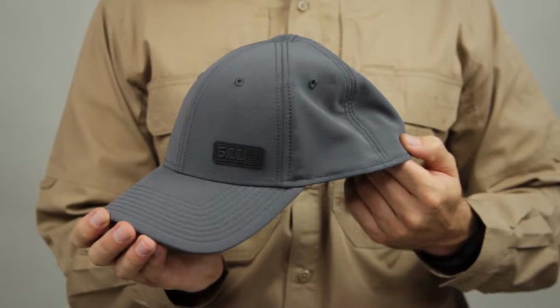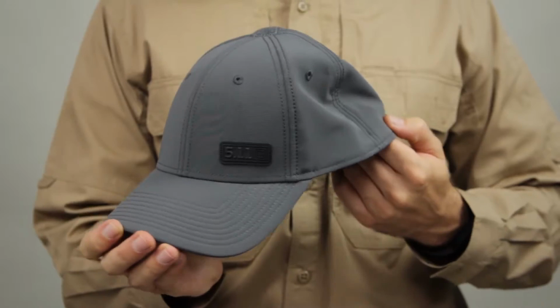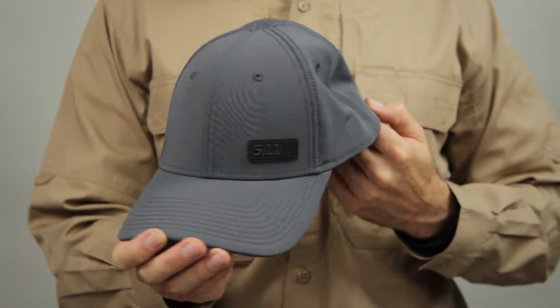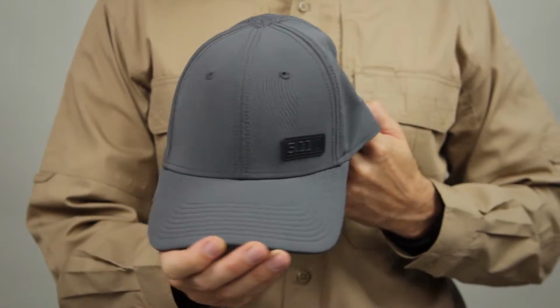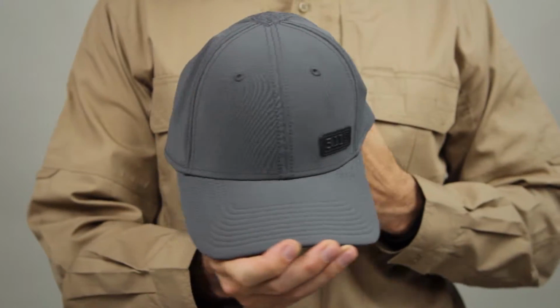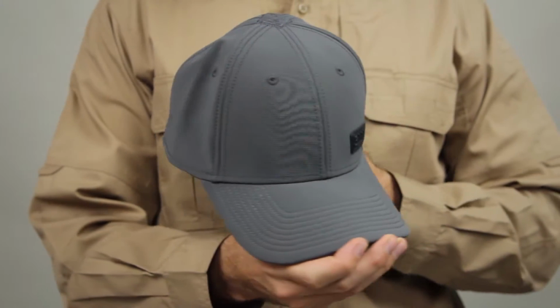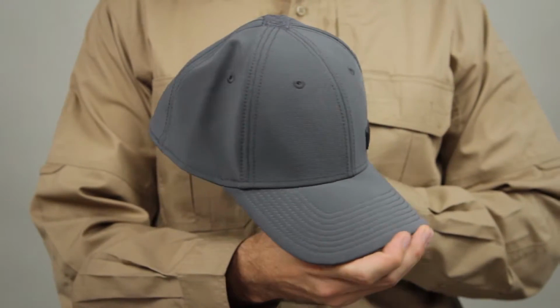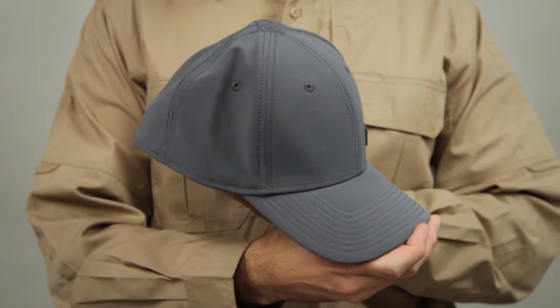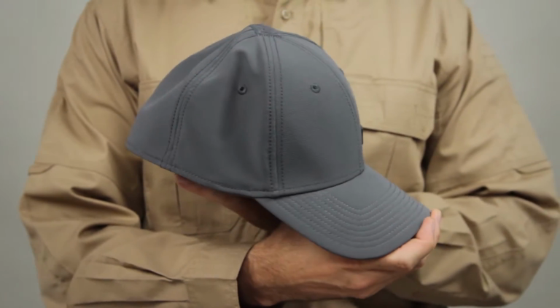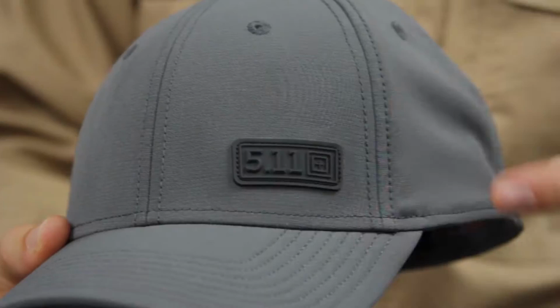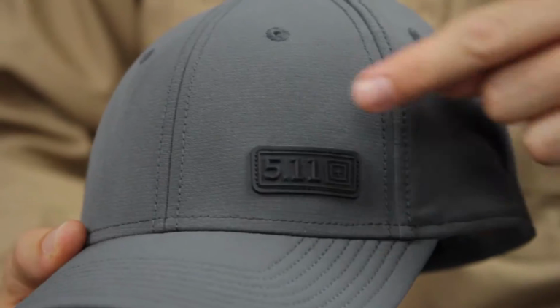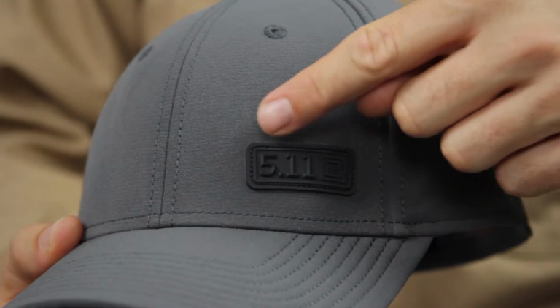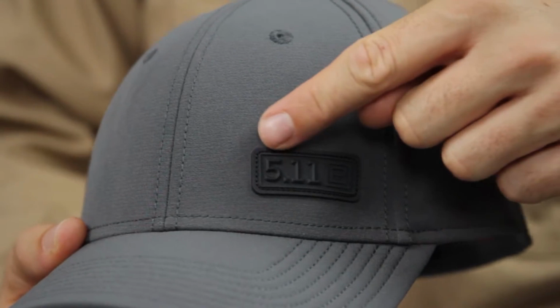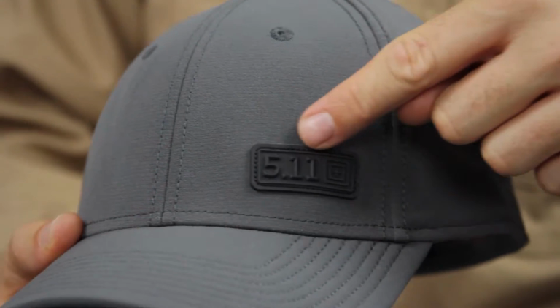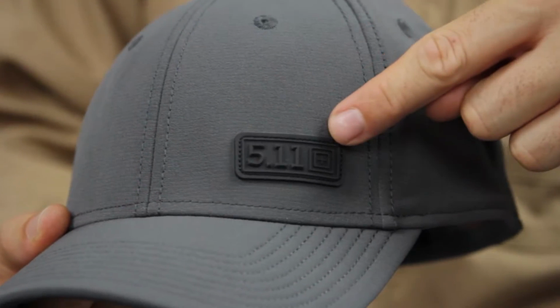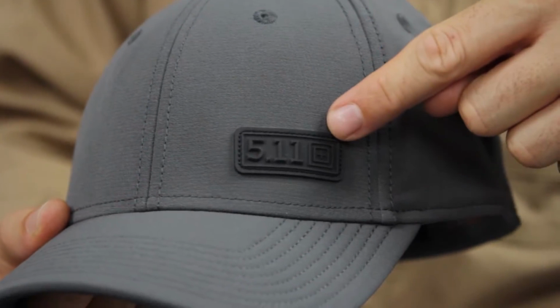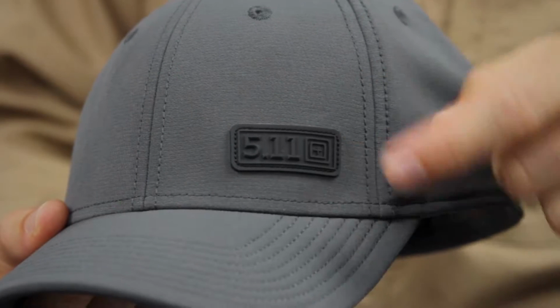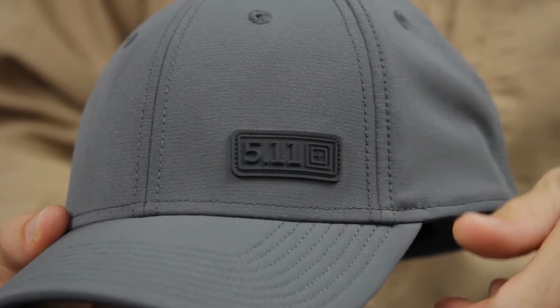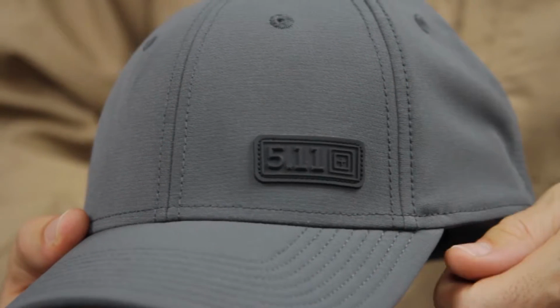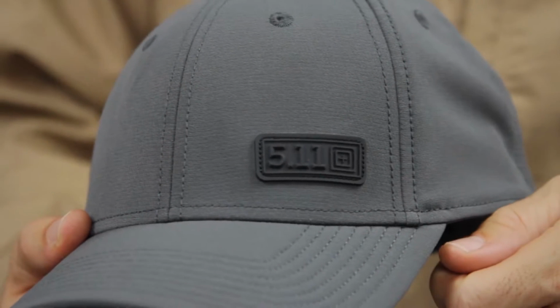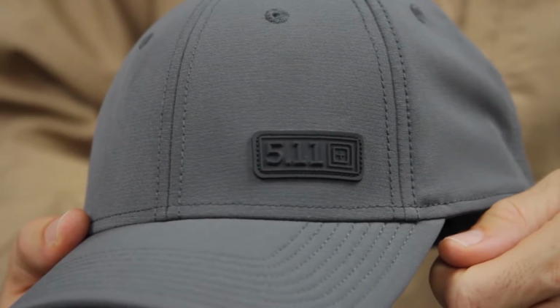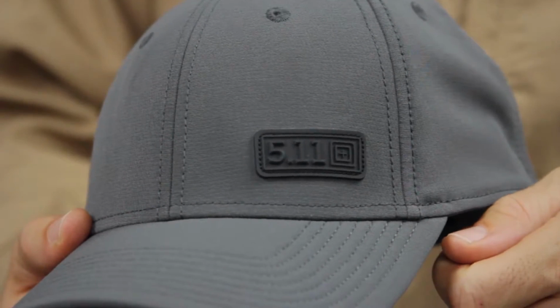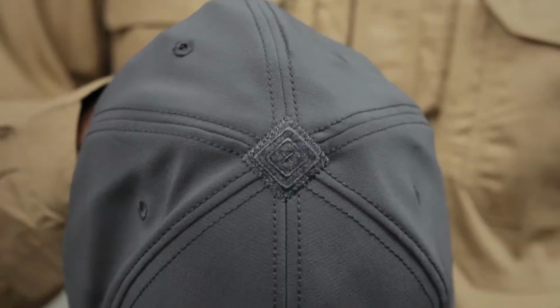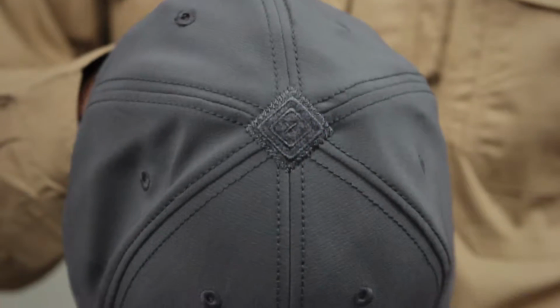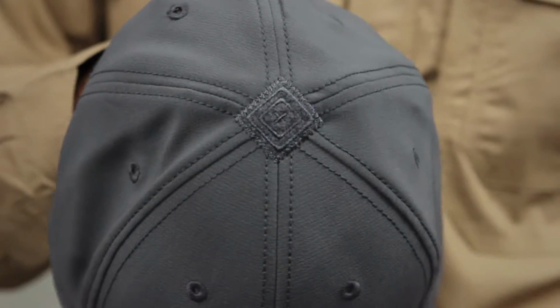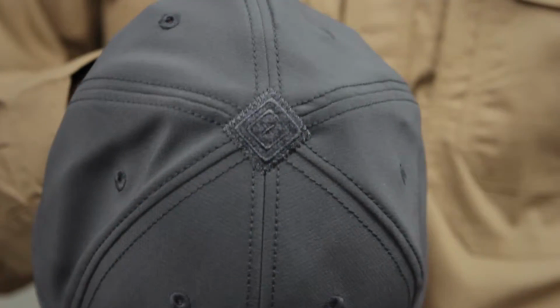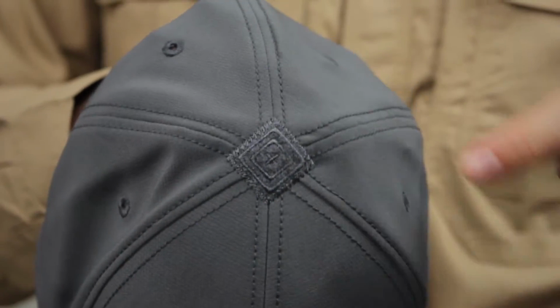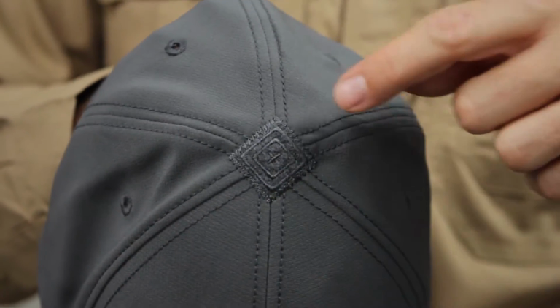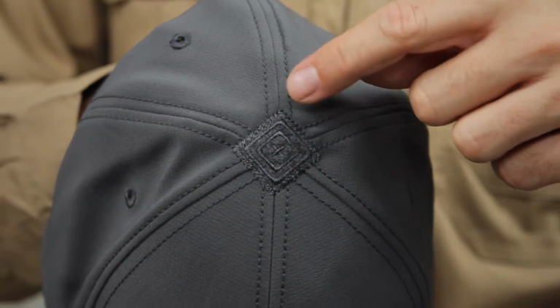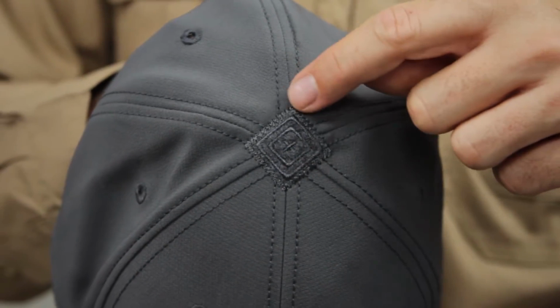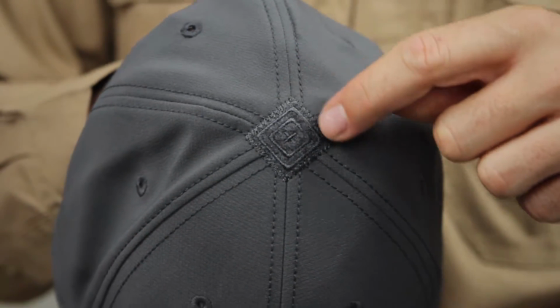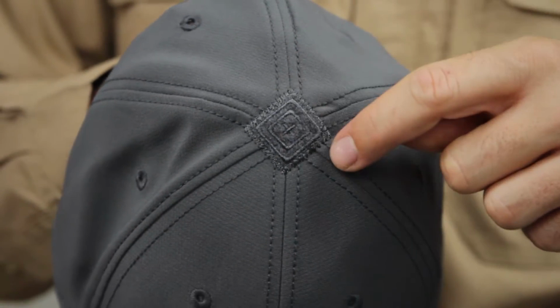There's a 6-panel configuration with a 5.11 Logo TPU patch on the front. The top of the crown has our Scope Loop patch.